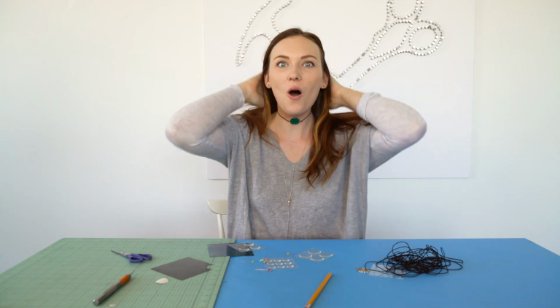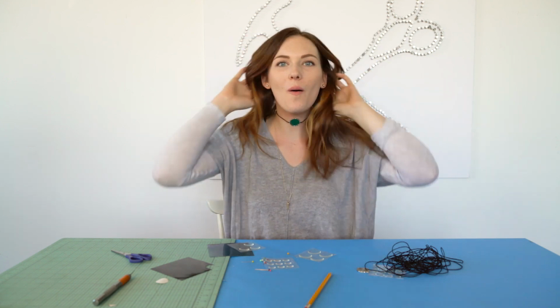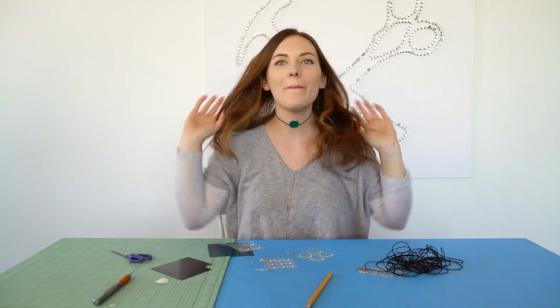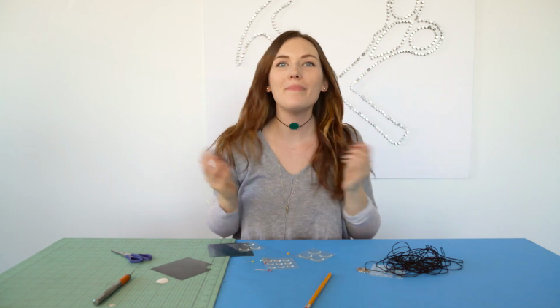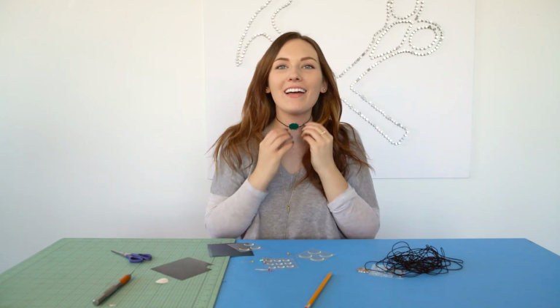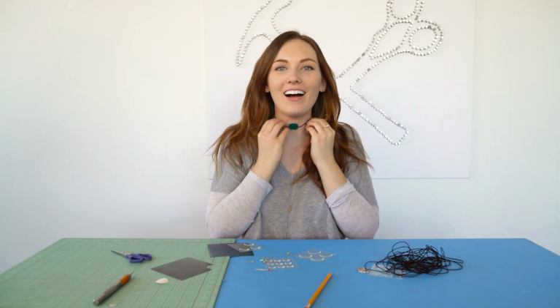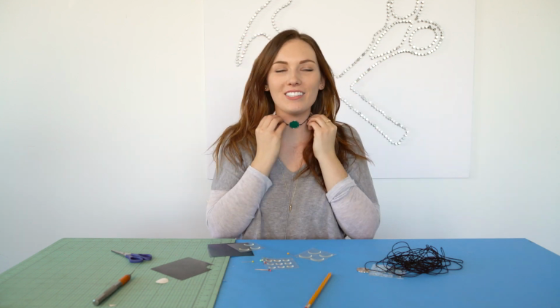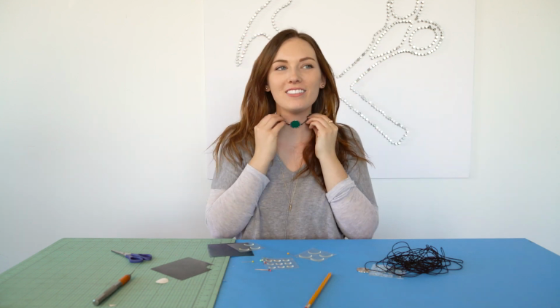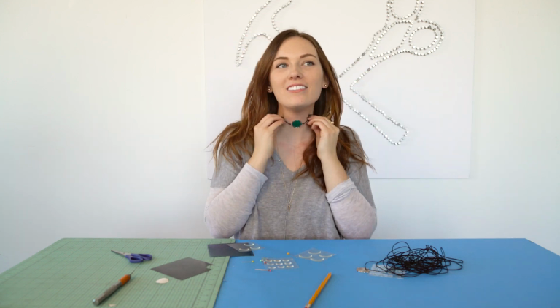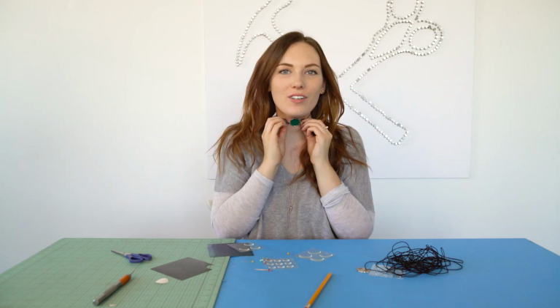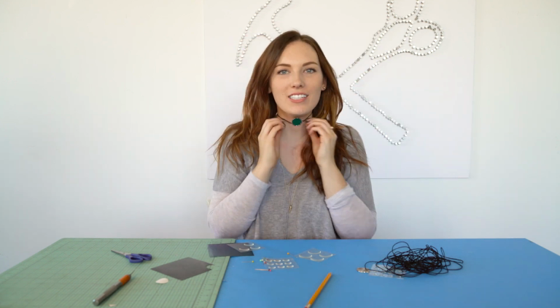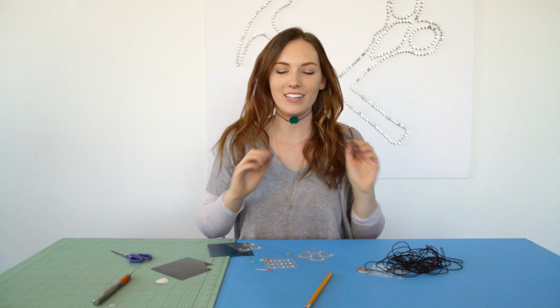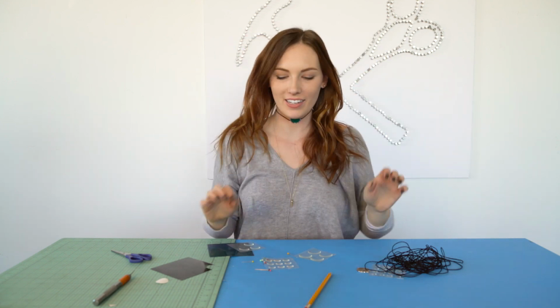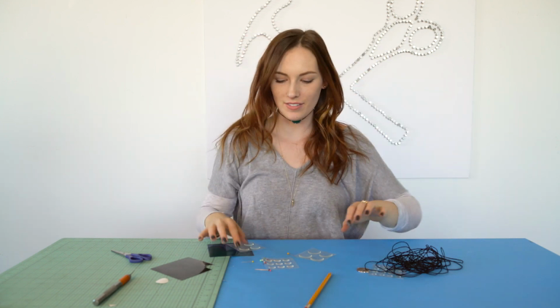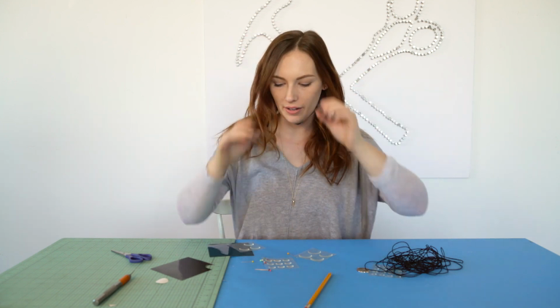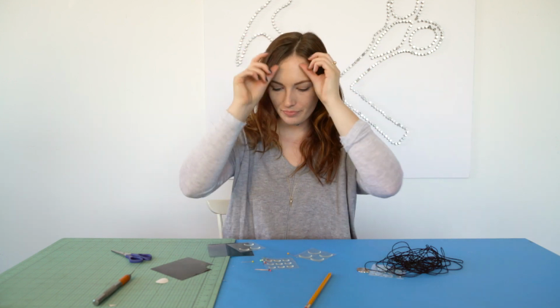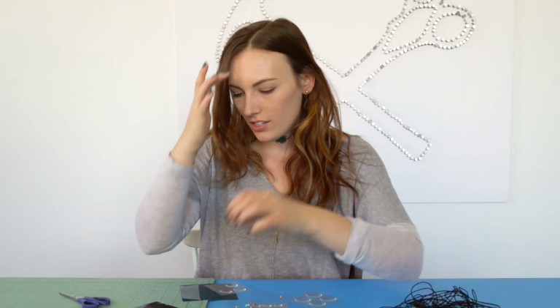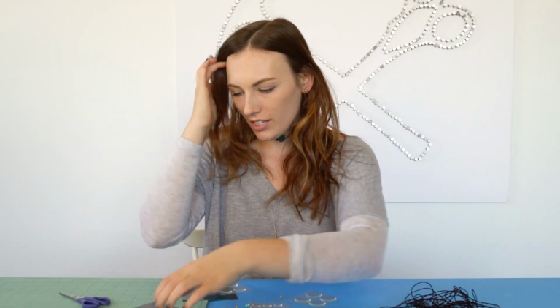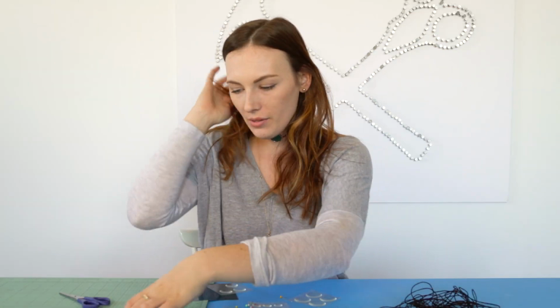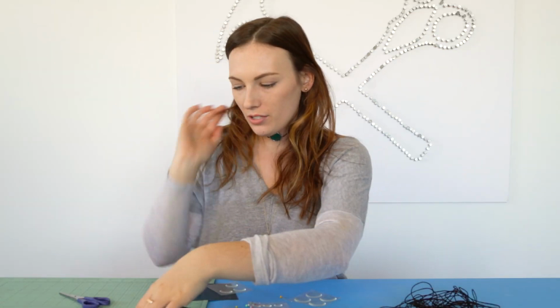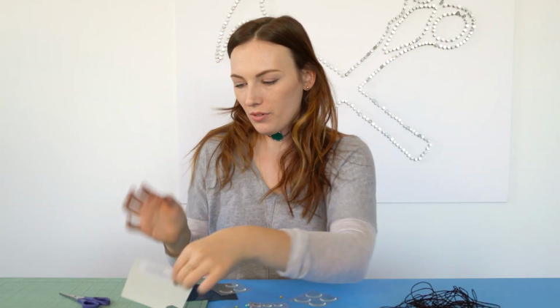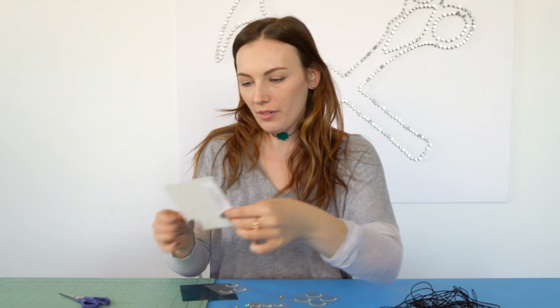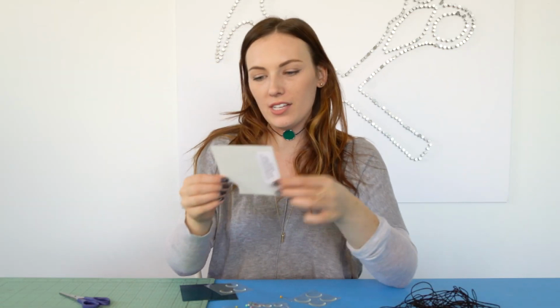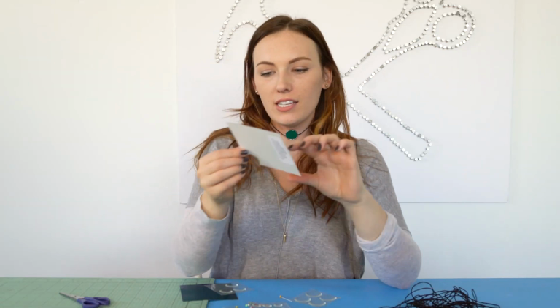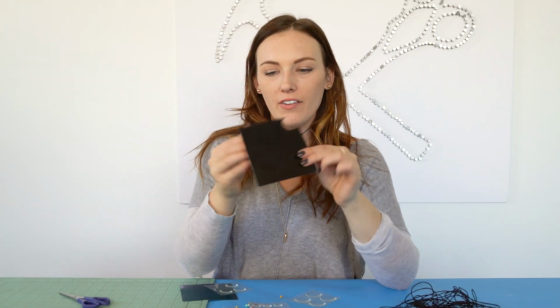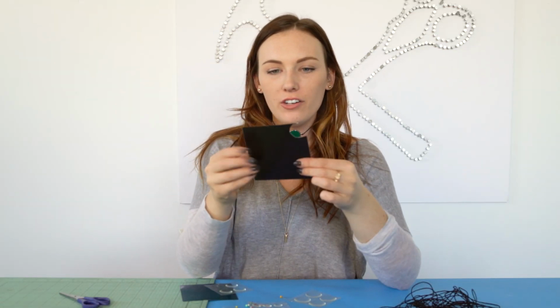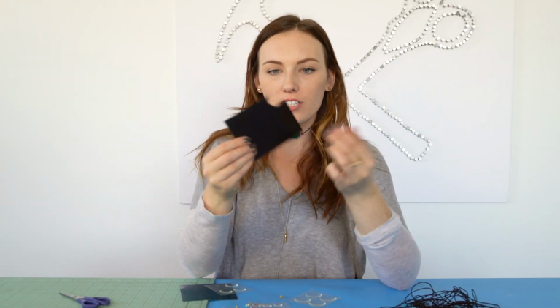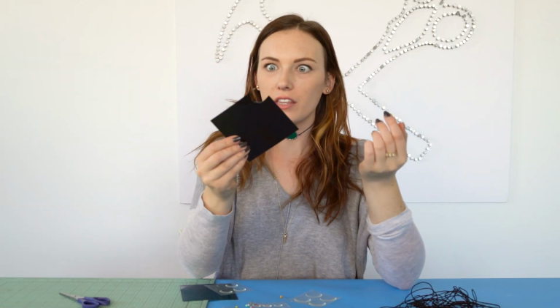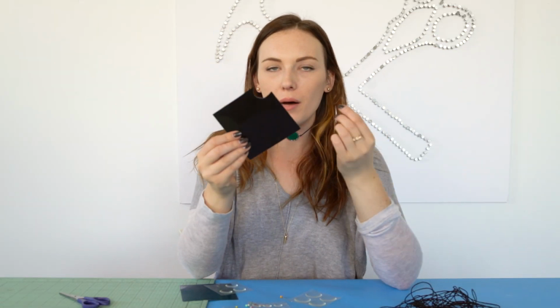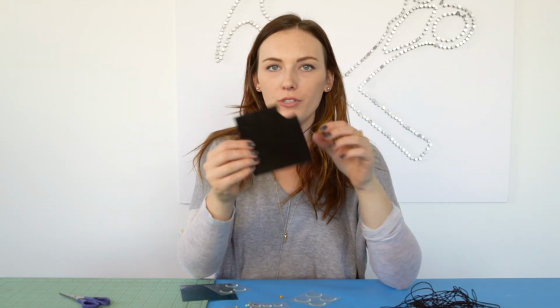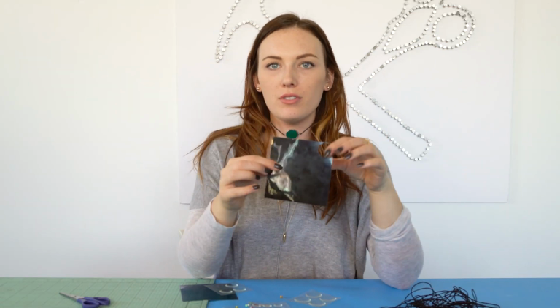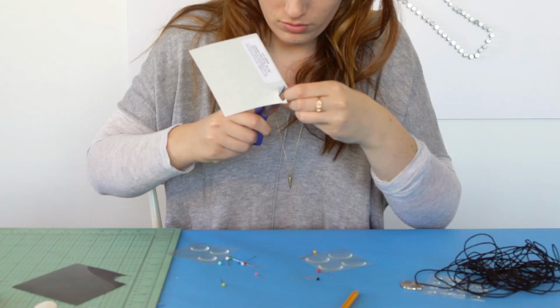Very Victorian! So exciting, guys. Let's see what else we can make with these. I love how you can just cut them up and use them.